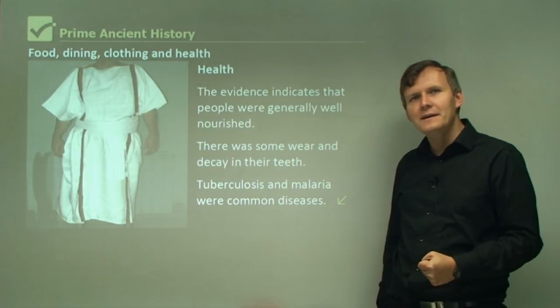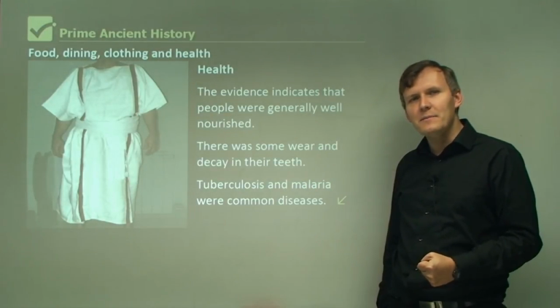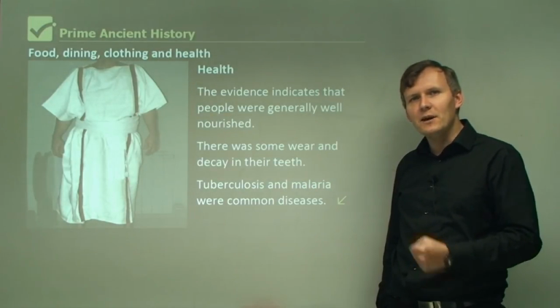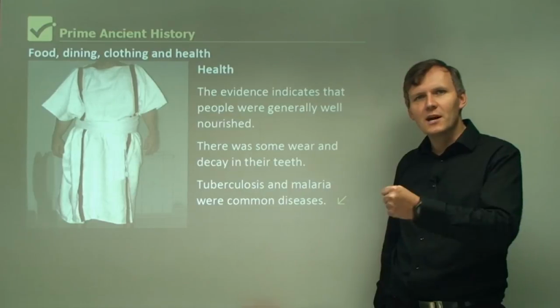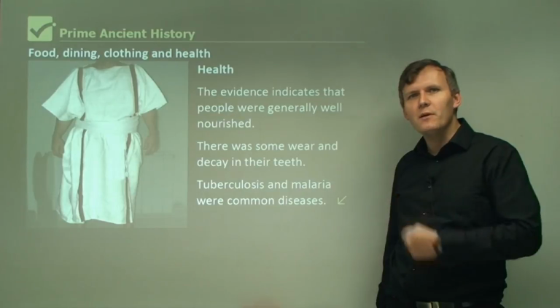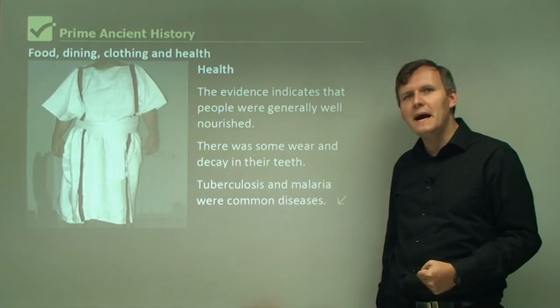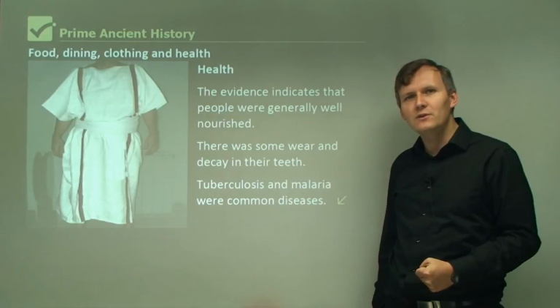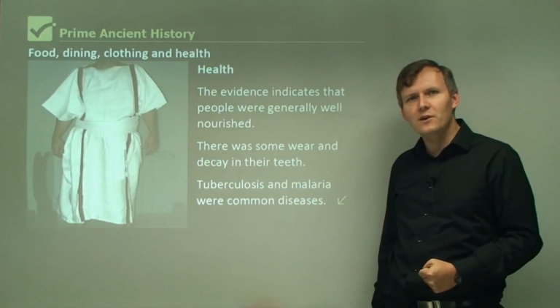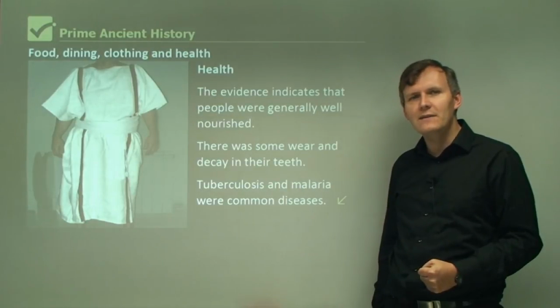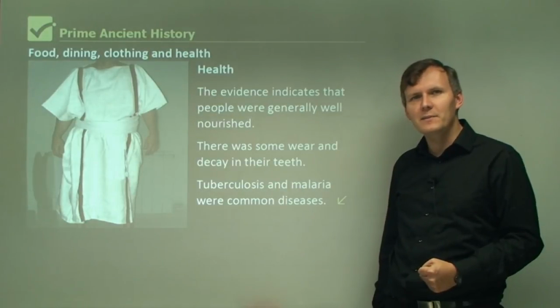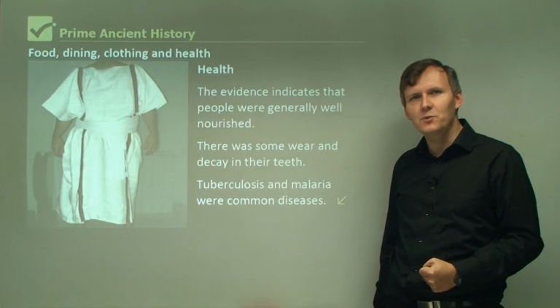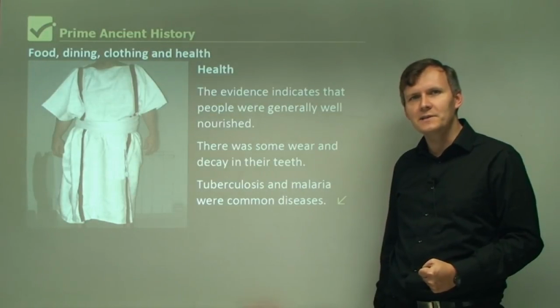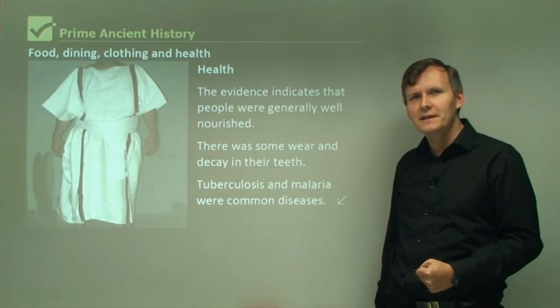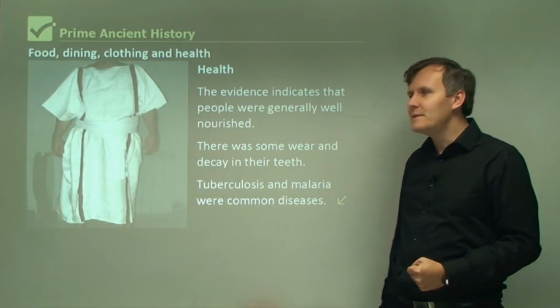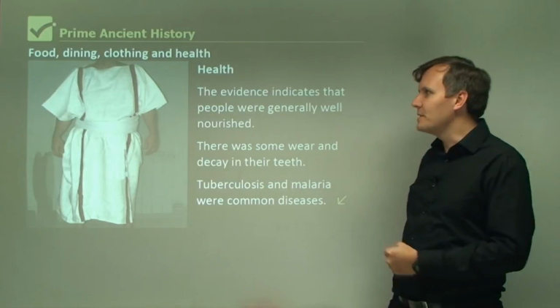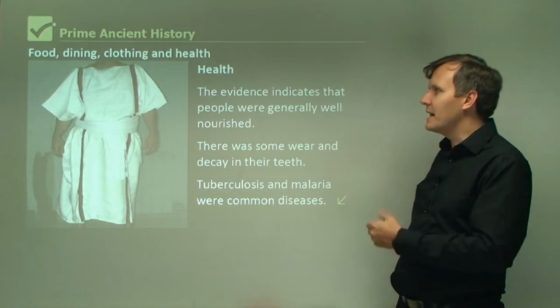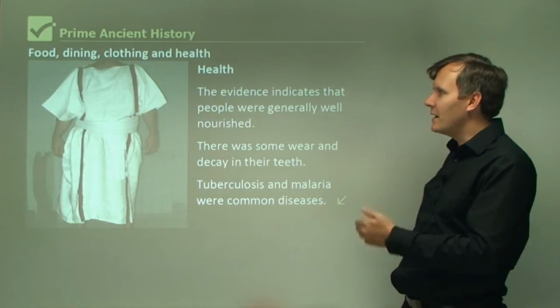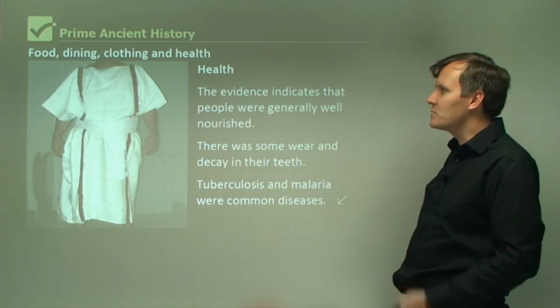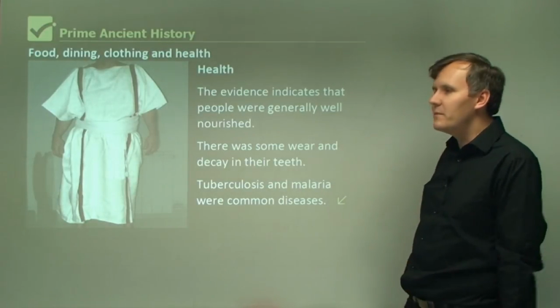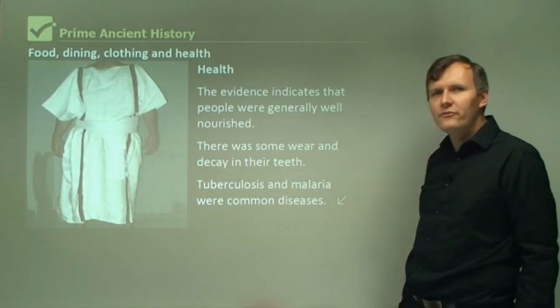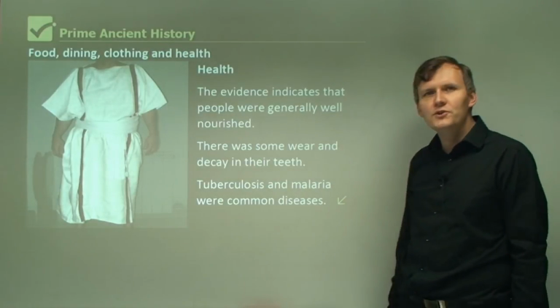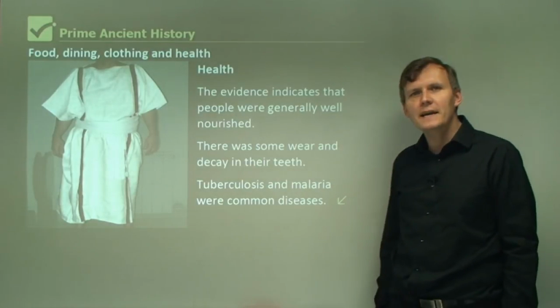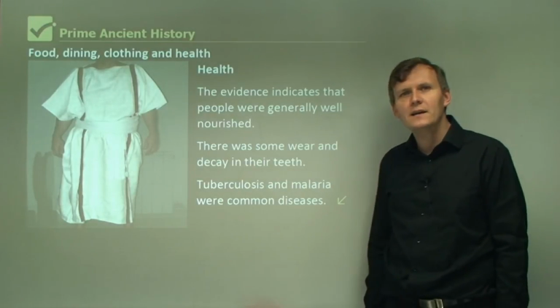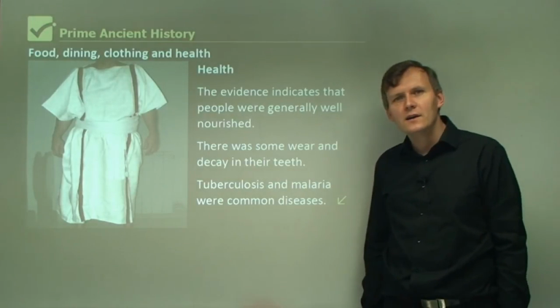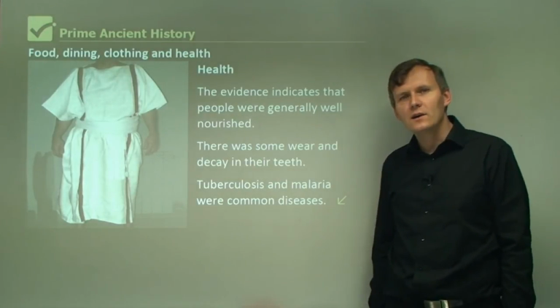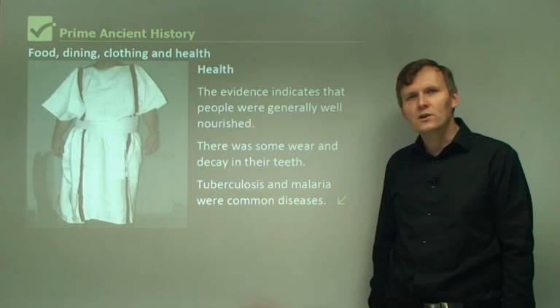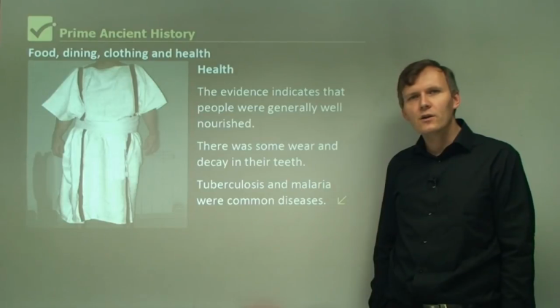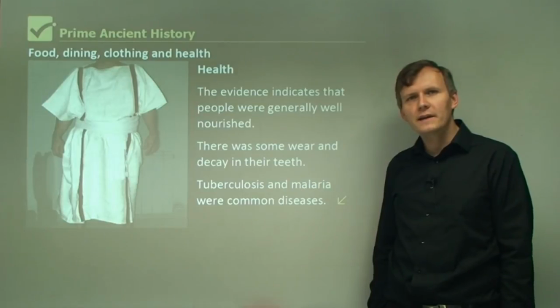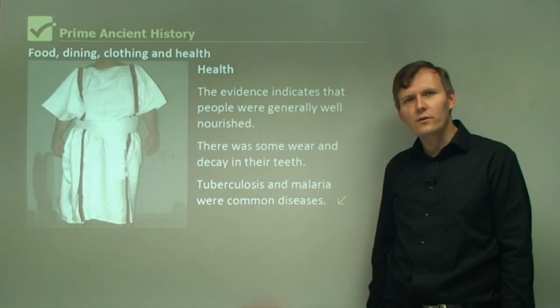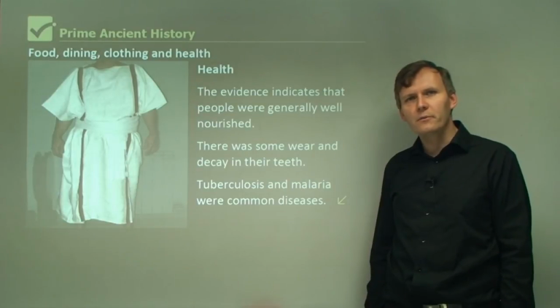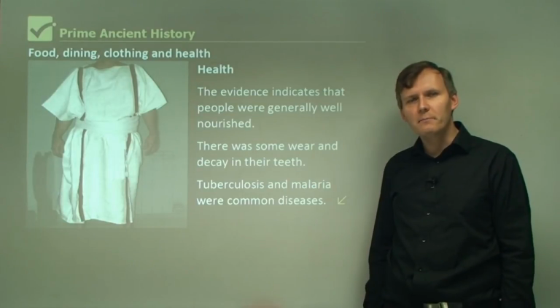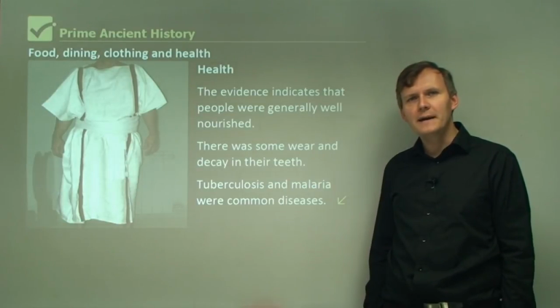Maybe you'd like to go to a Pompeian restaurant and have something to eat. But that was the food, dining, clothing, and health from Pompeii.